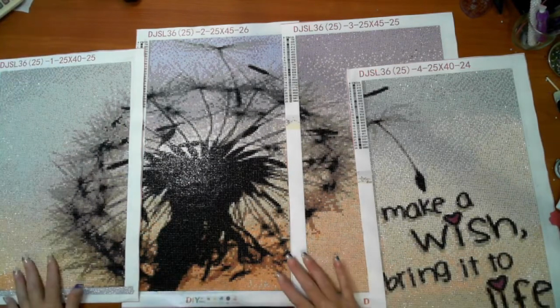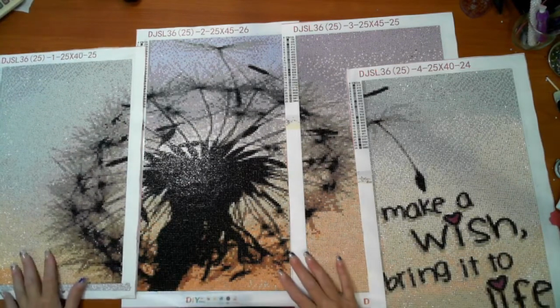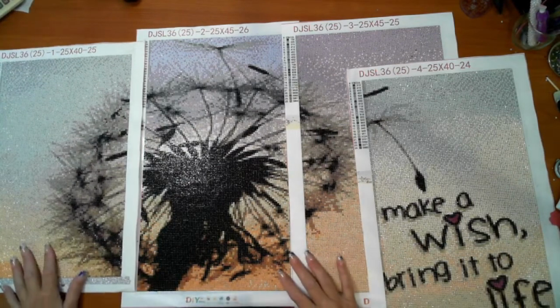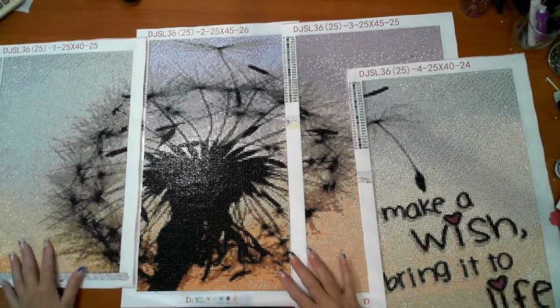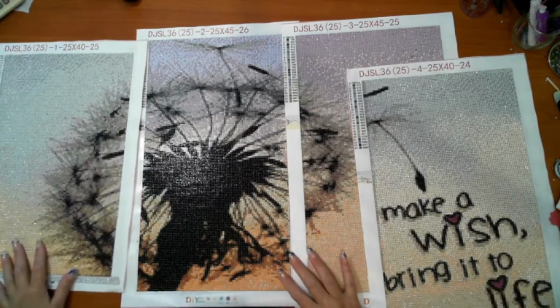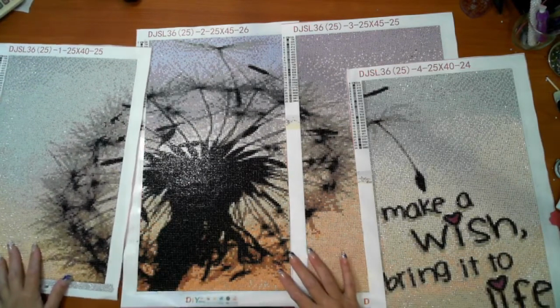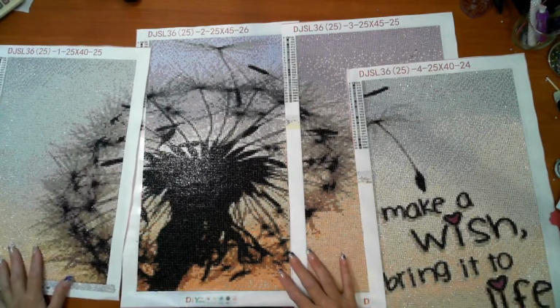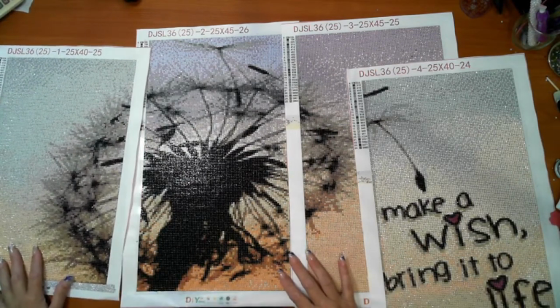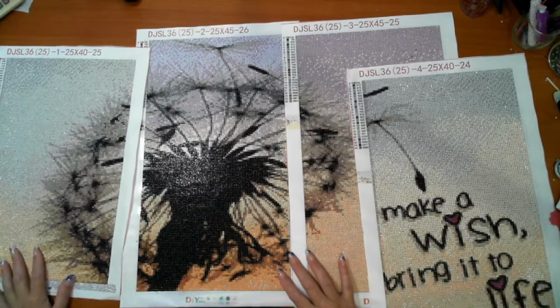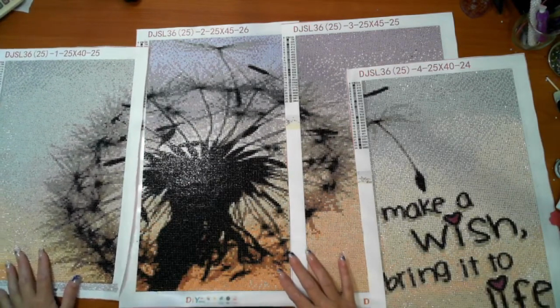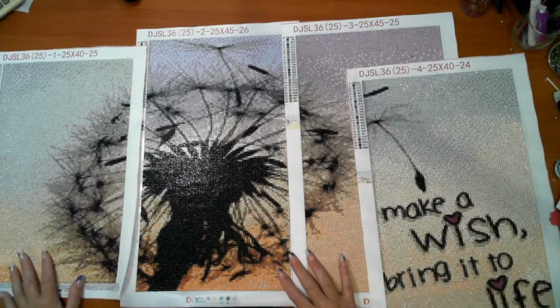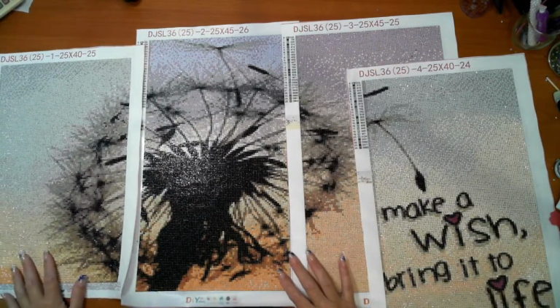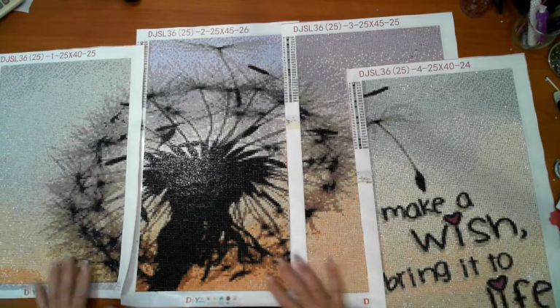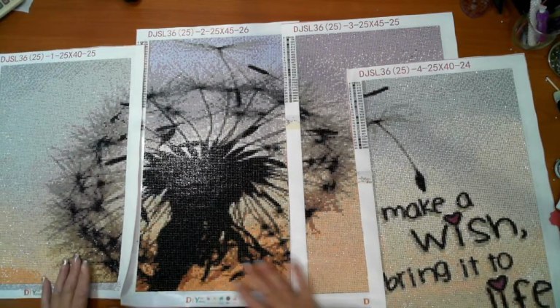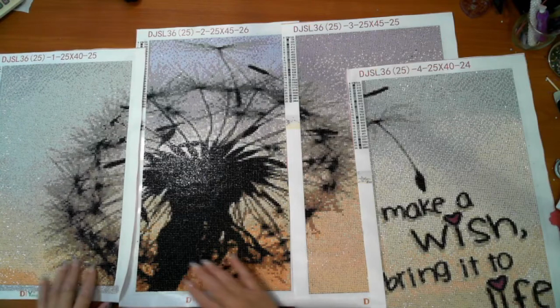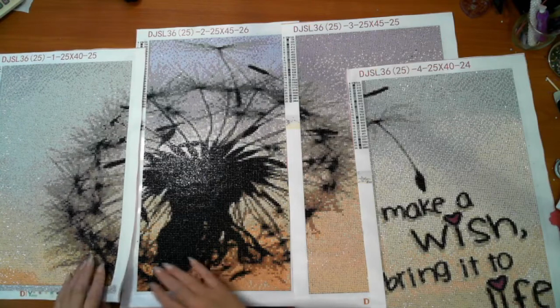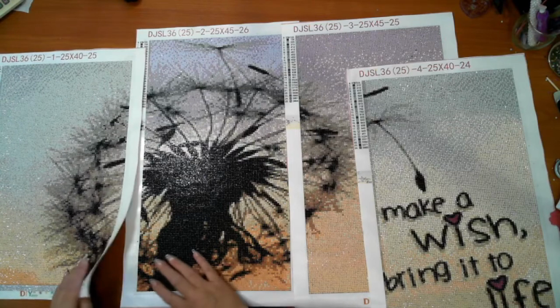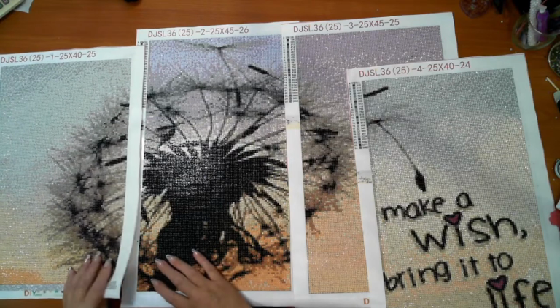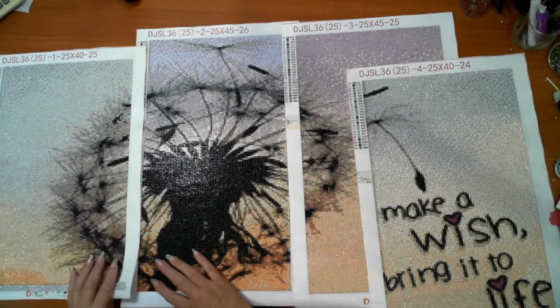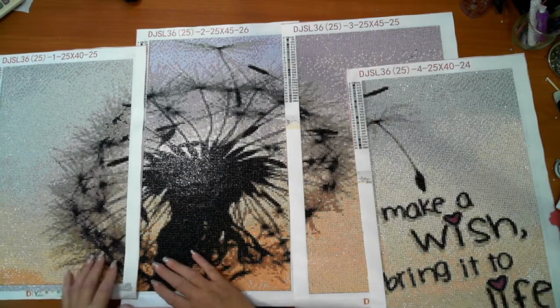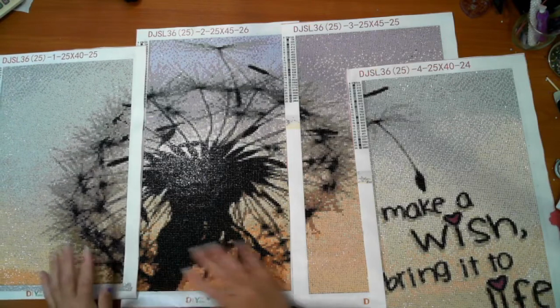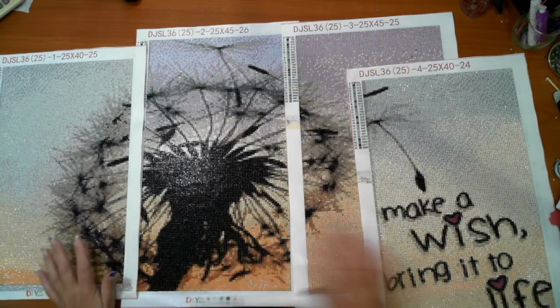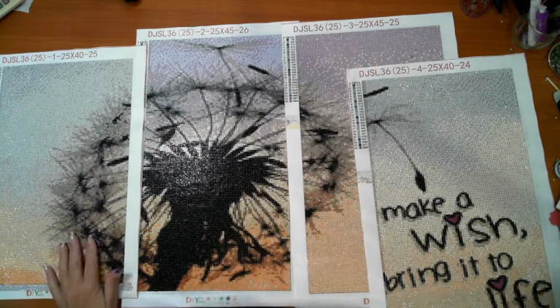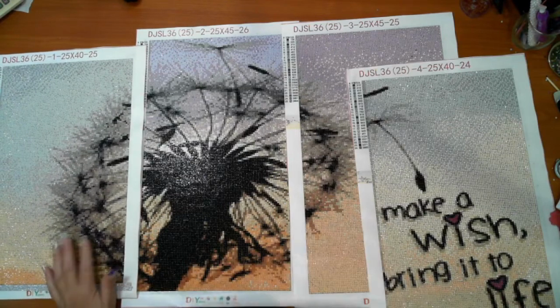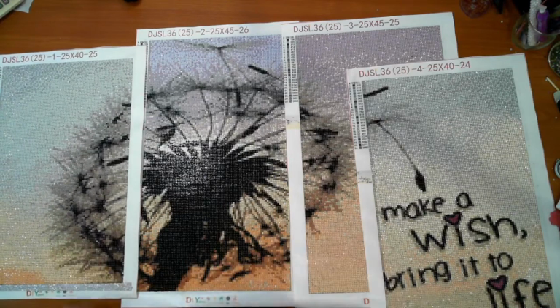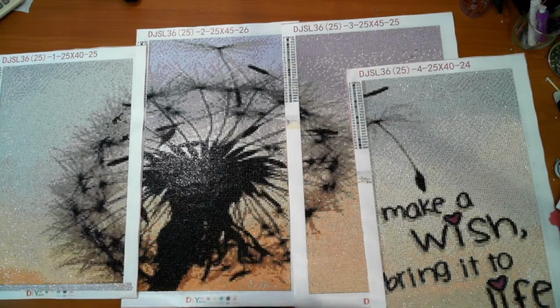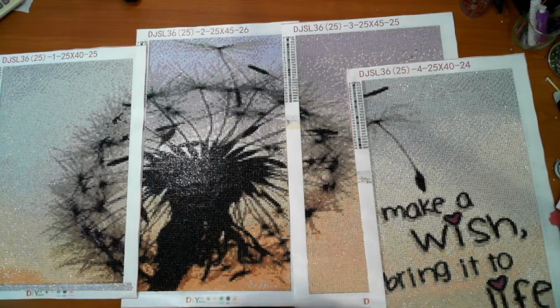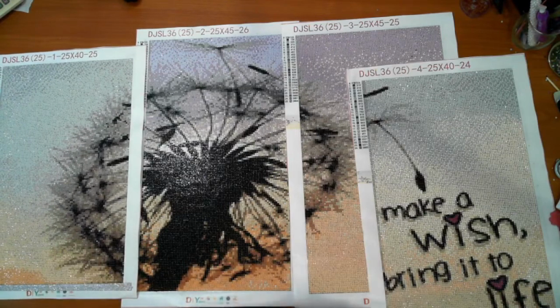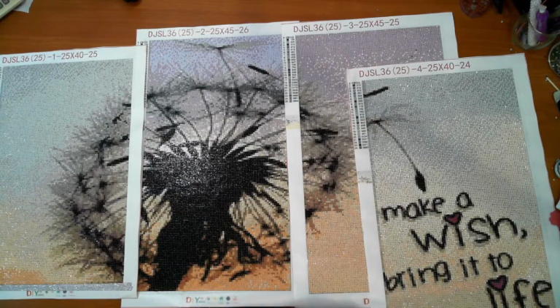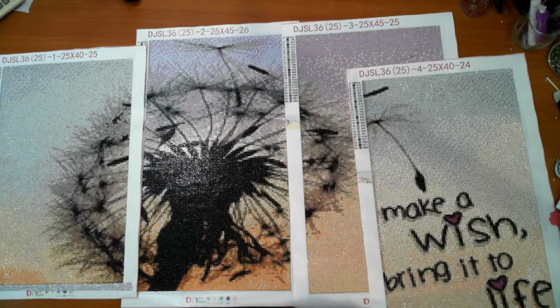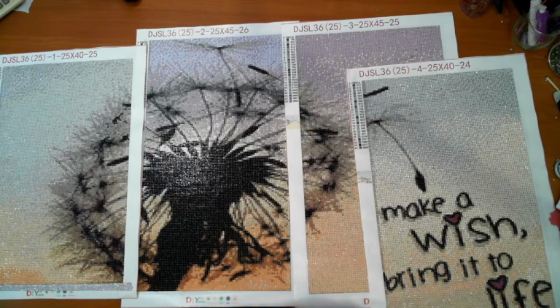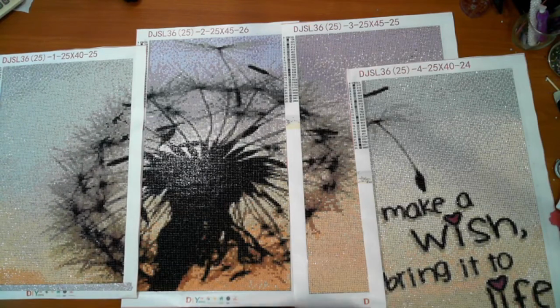Okay, so there we go, that's it. The next job with this one is to frame it. What do you think?